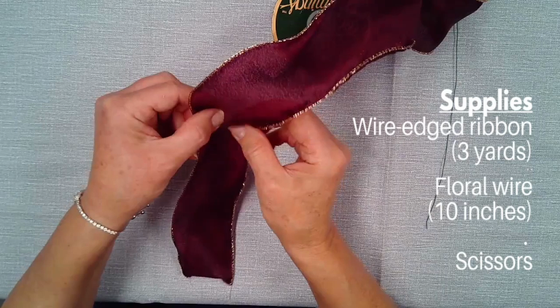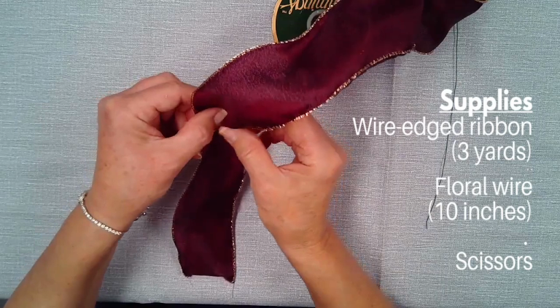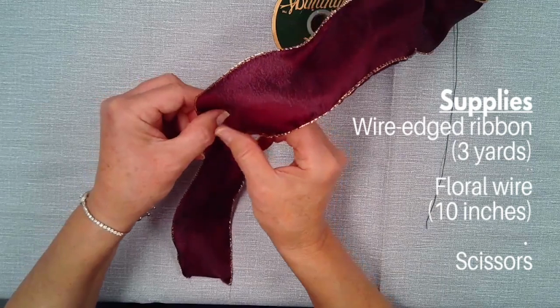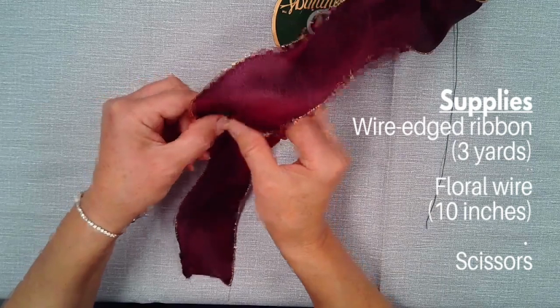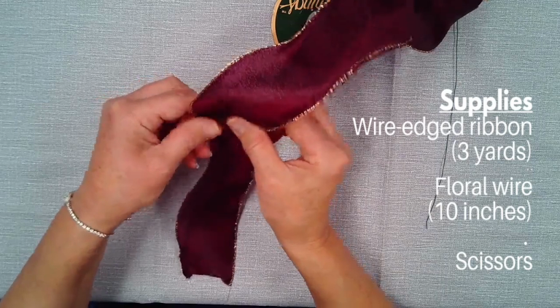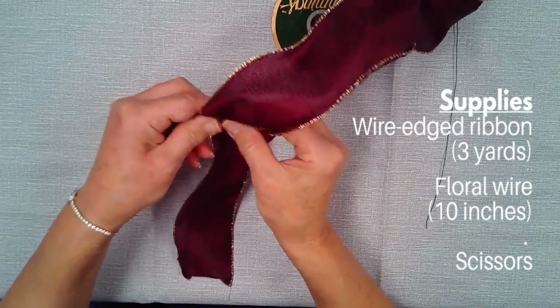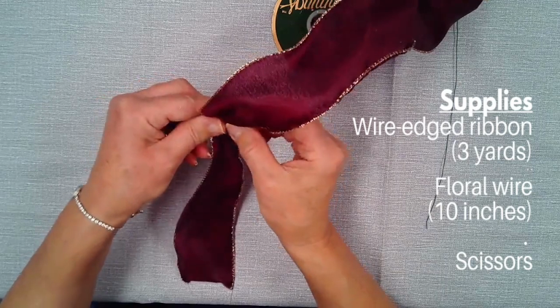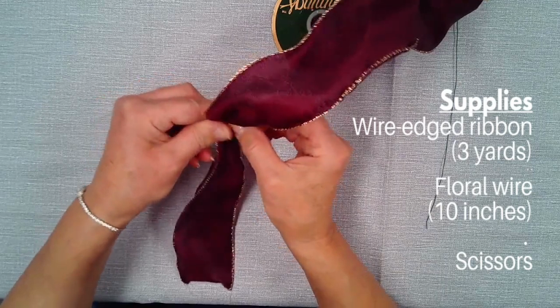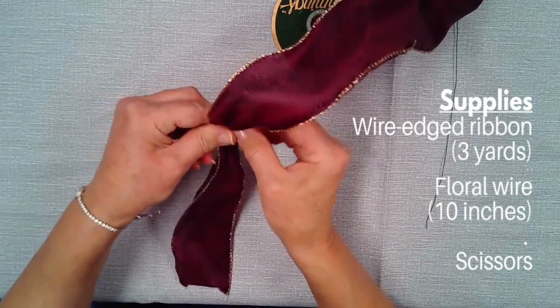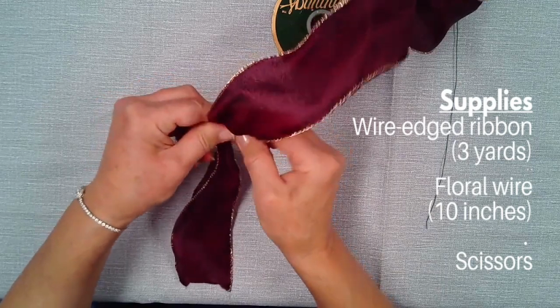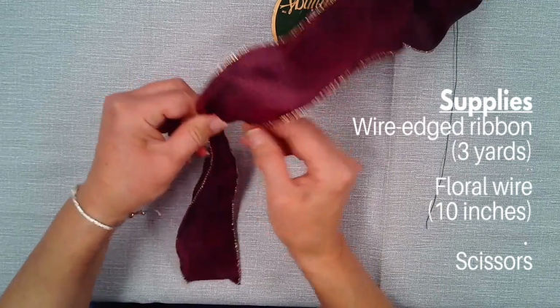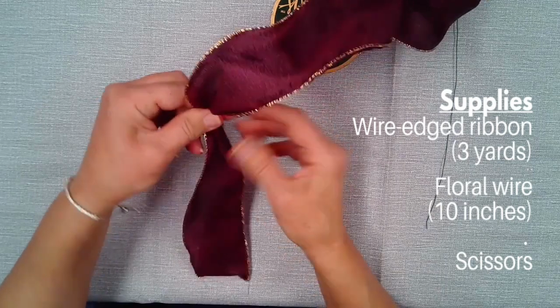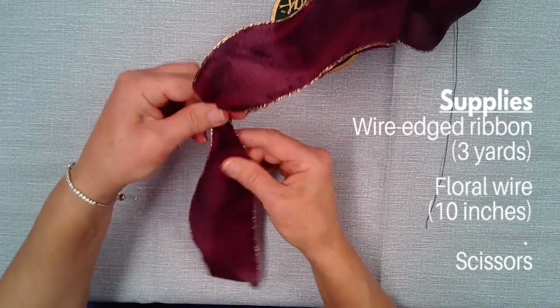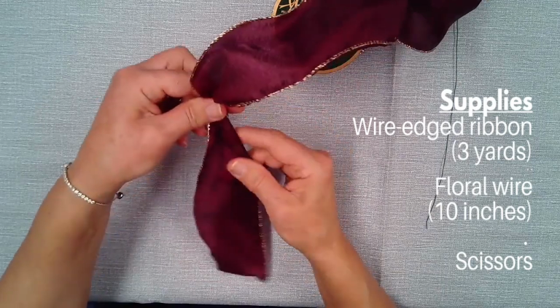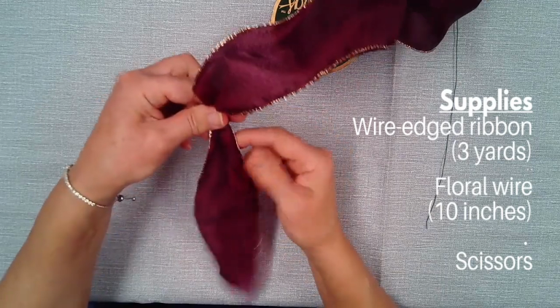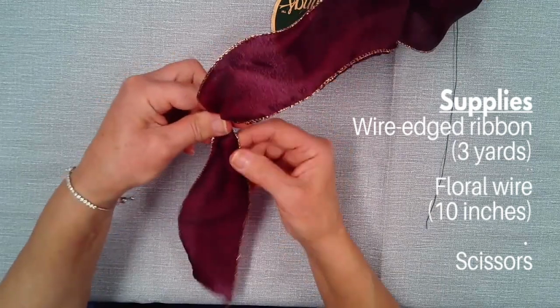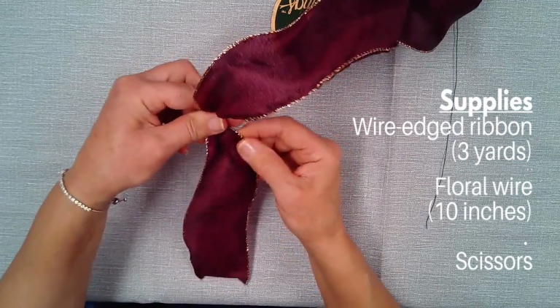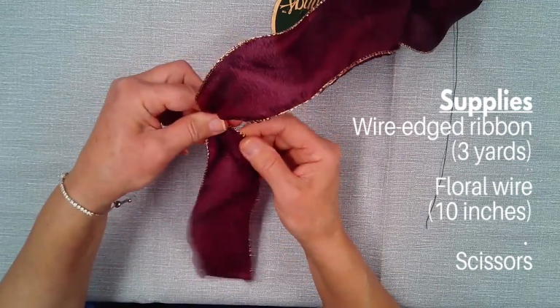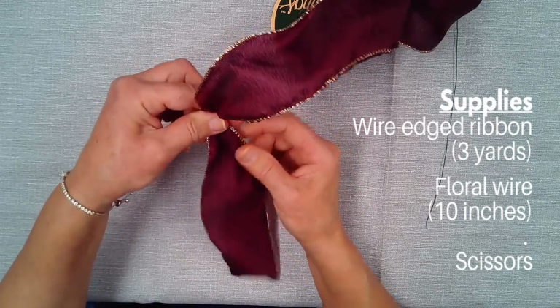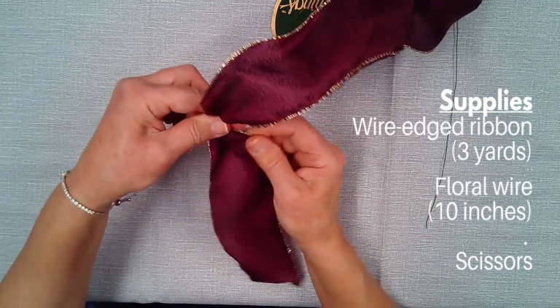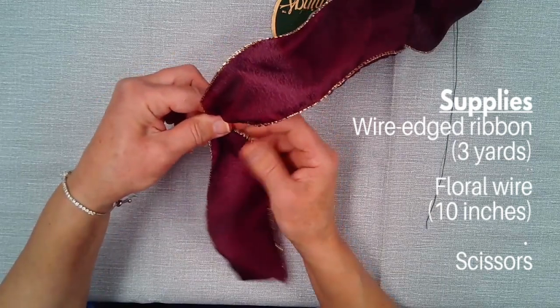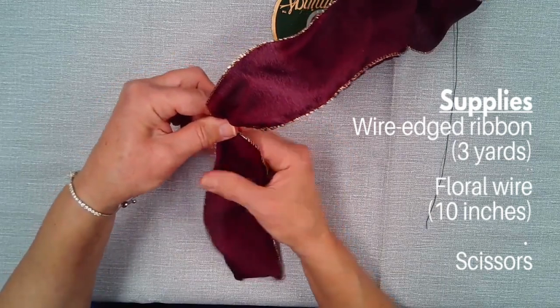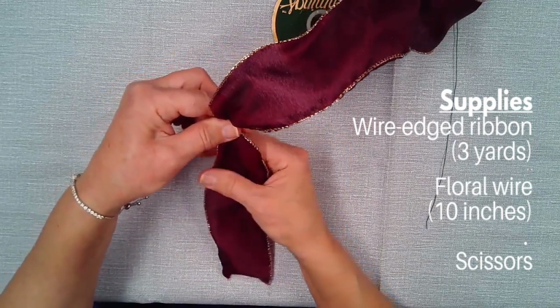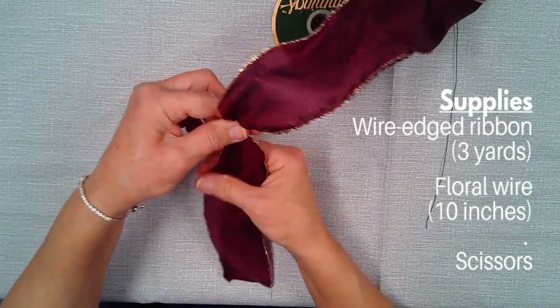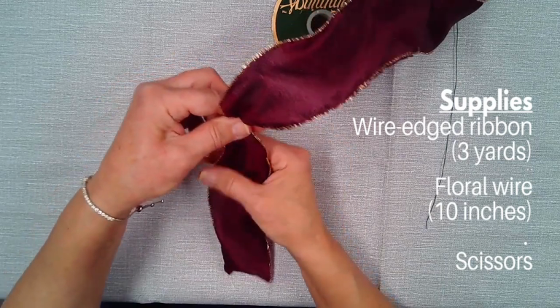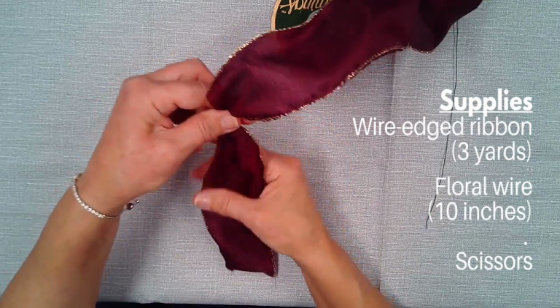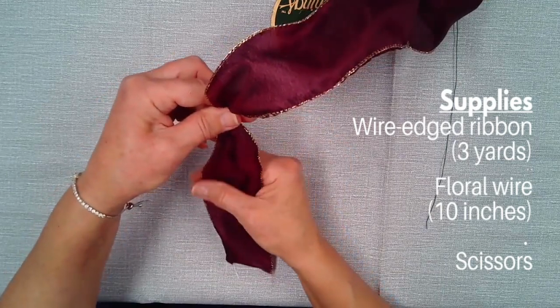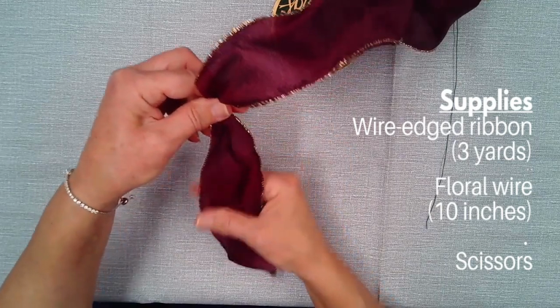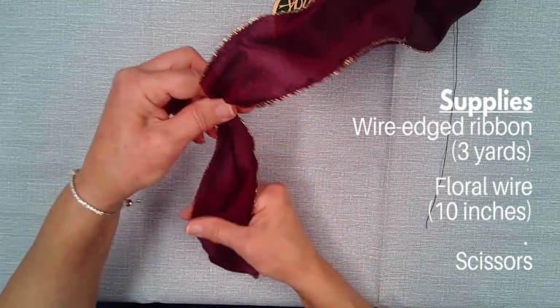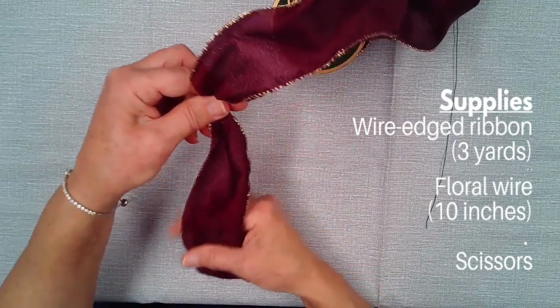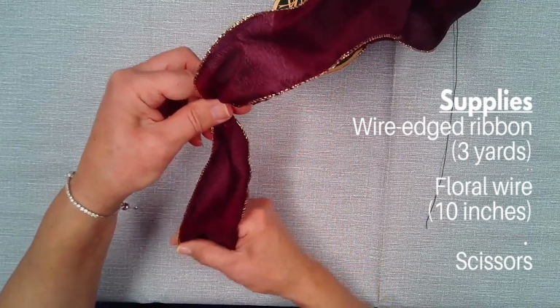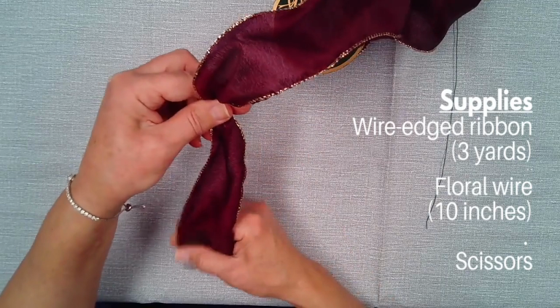Today I'm going to show you how to make a thumb bow.